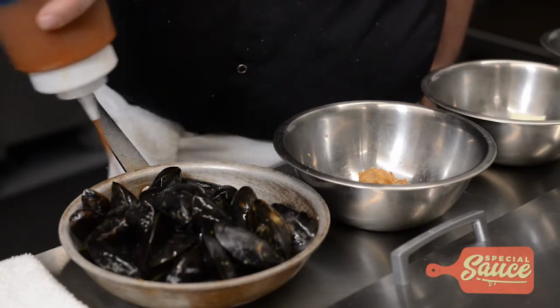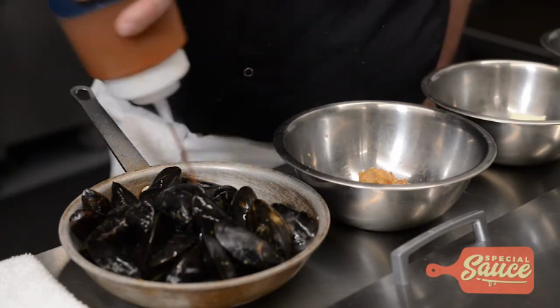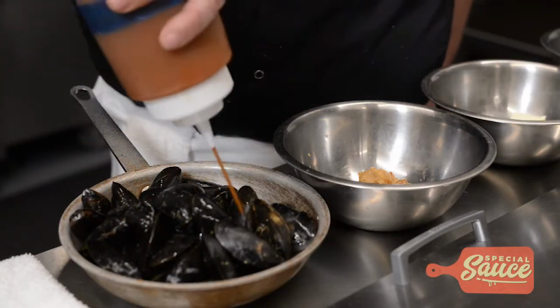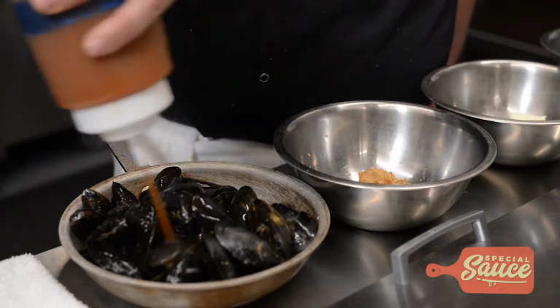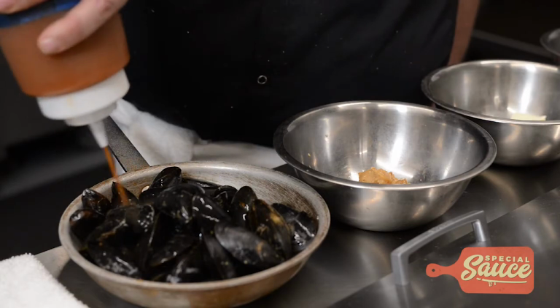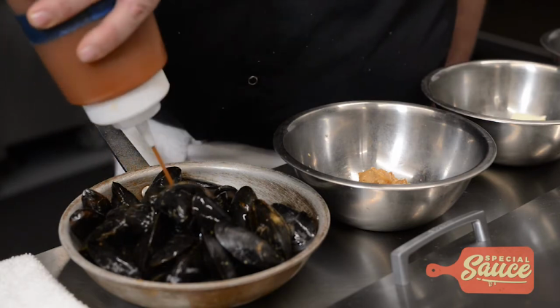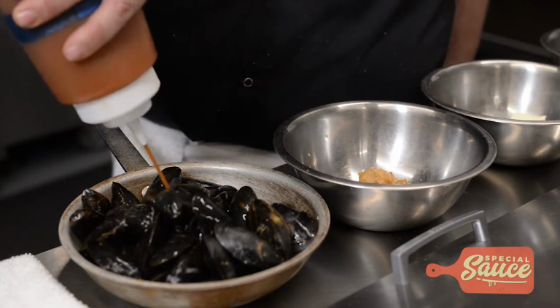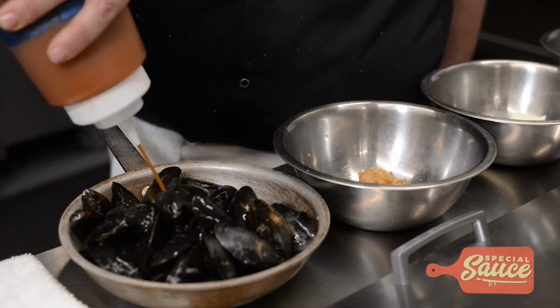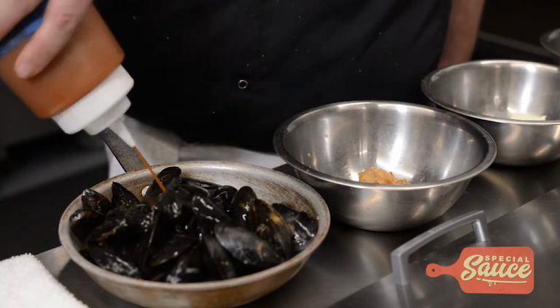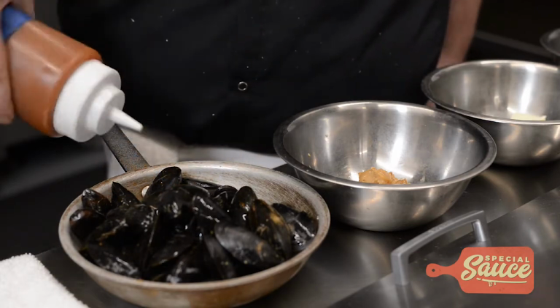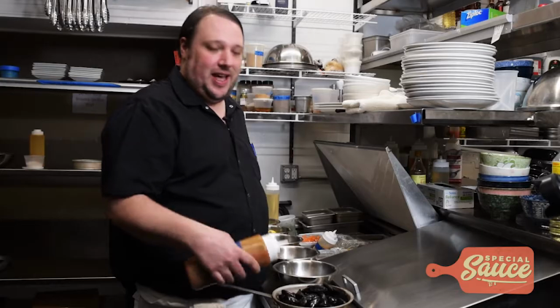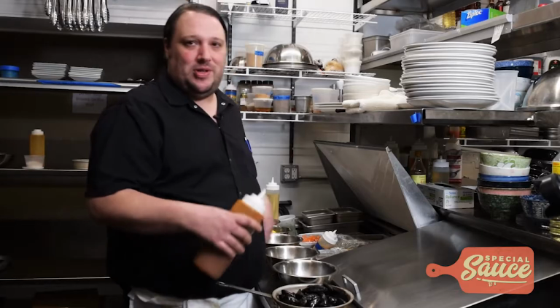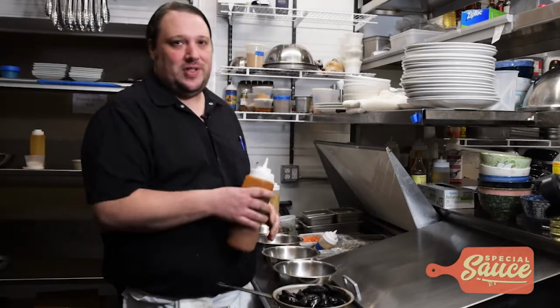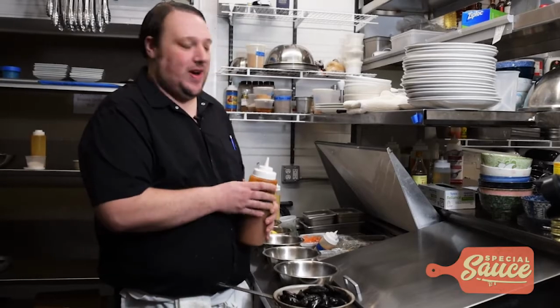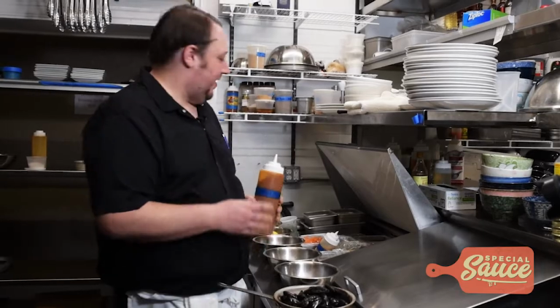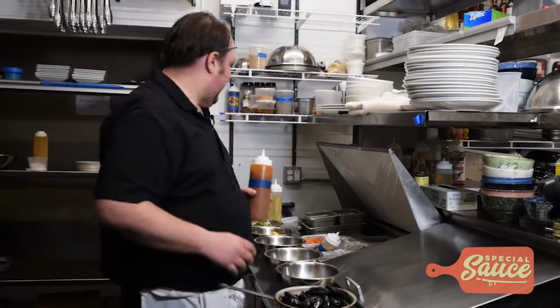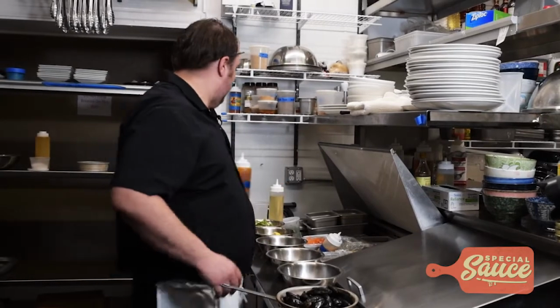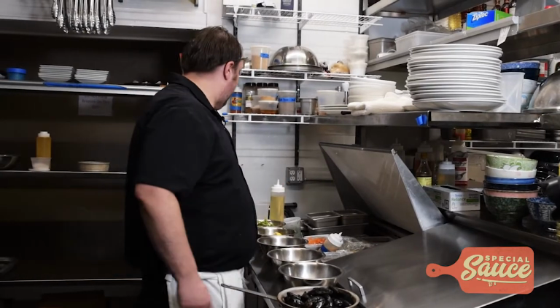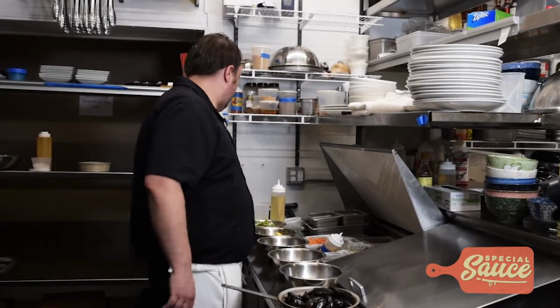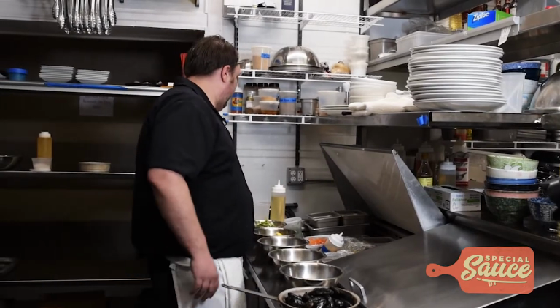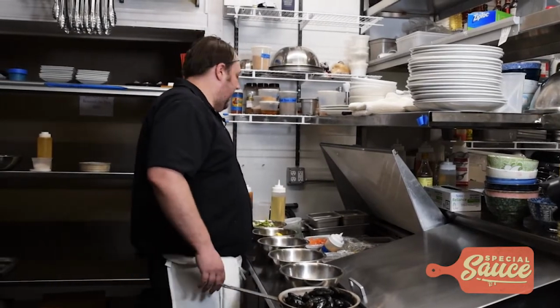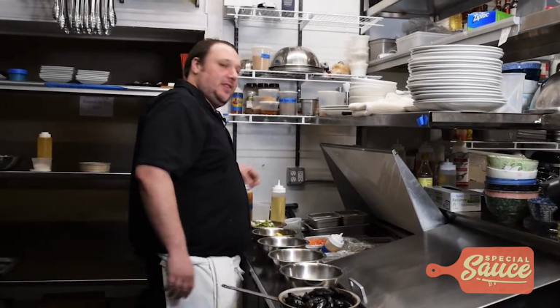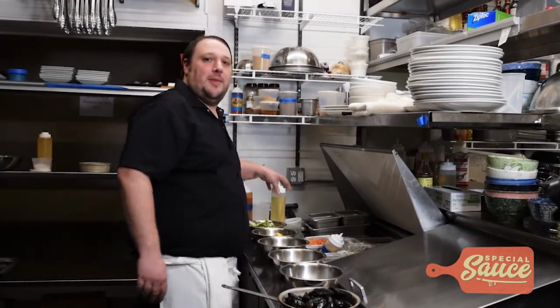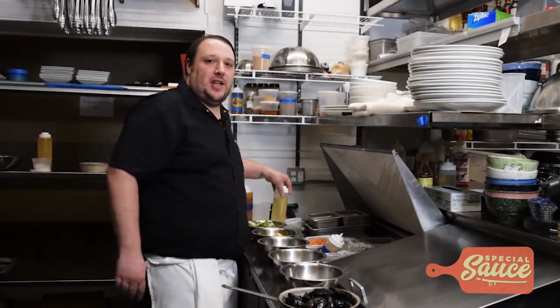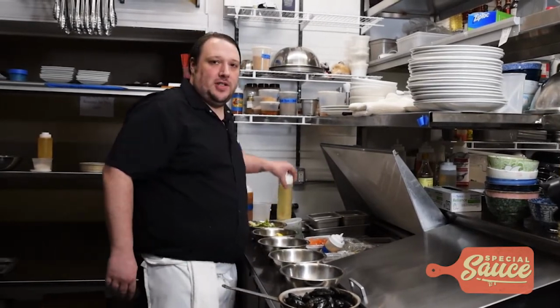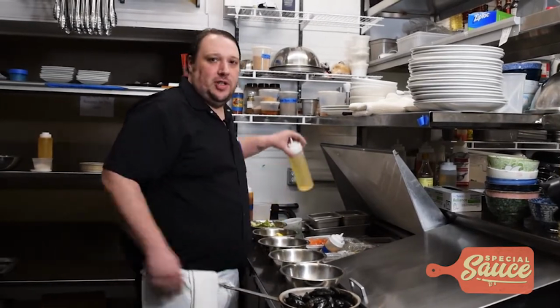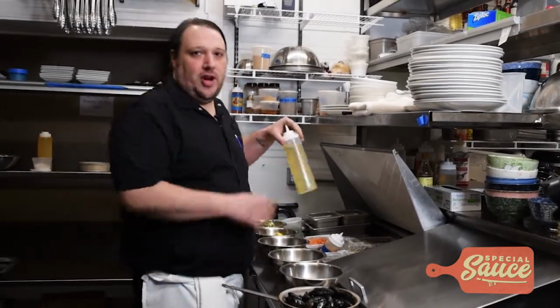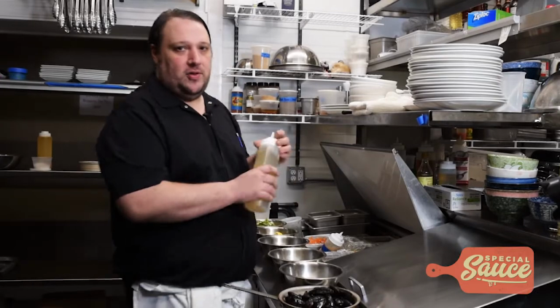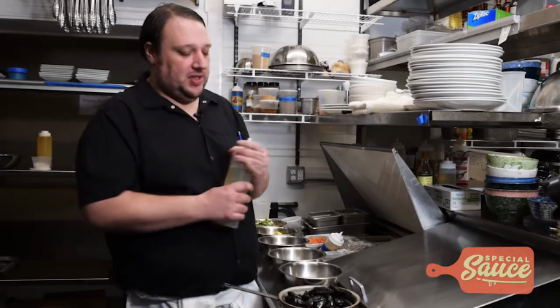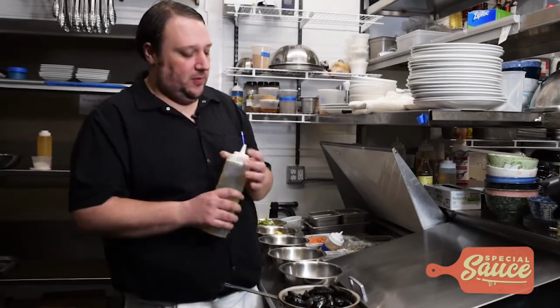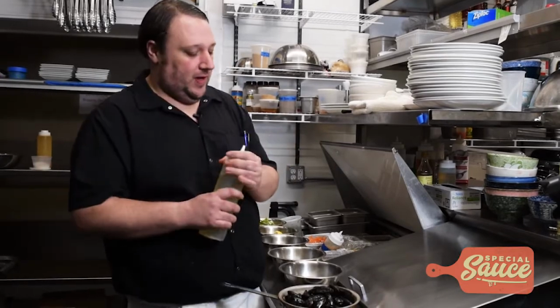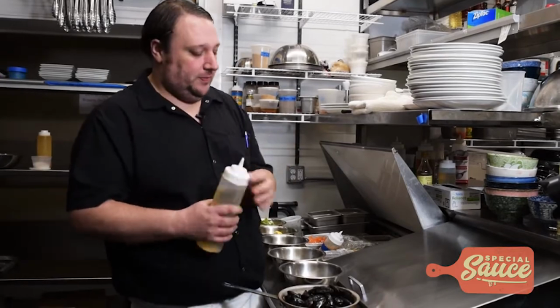If you don't have lobster stock, you could use chicken stock, clam juice, anything like that you like. I just like the lobster stock because it really drives home the seafood flavor.